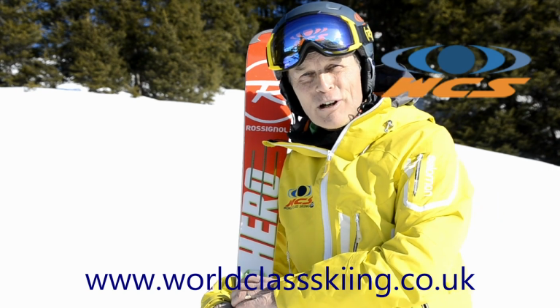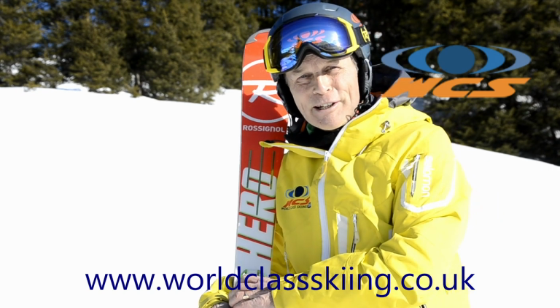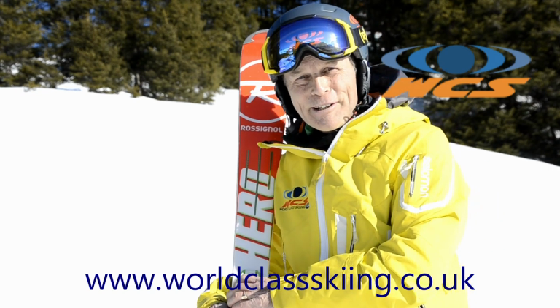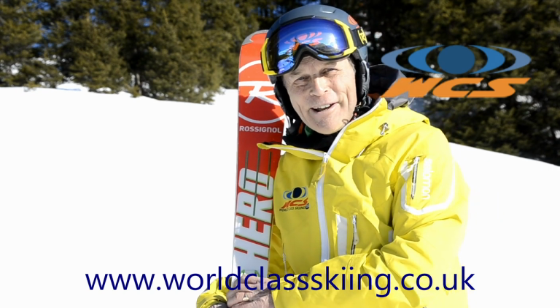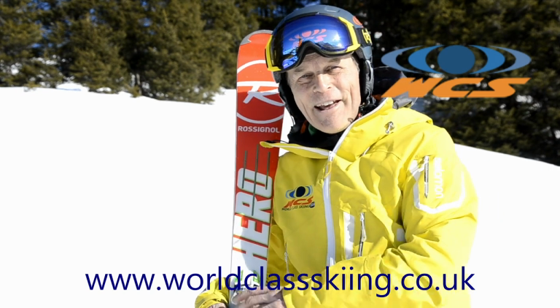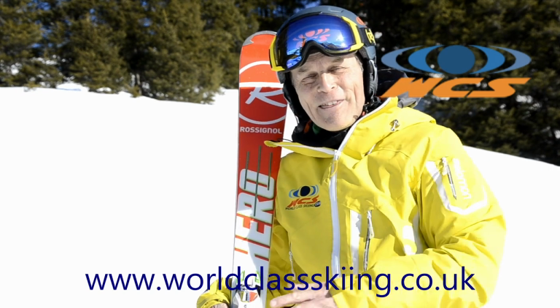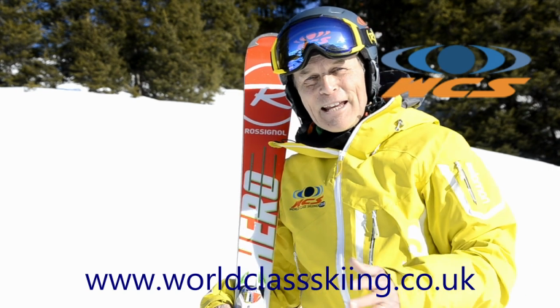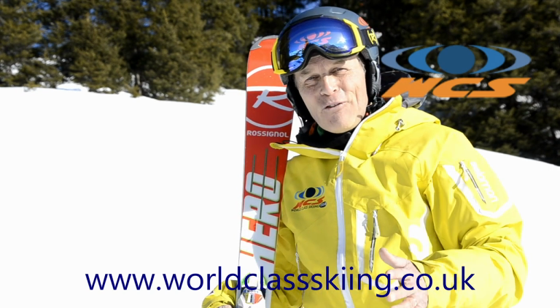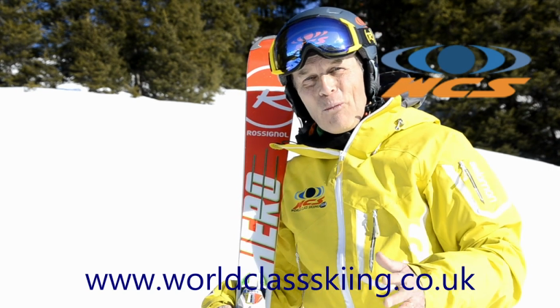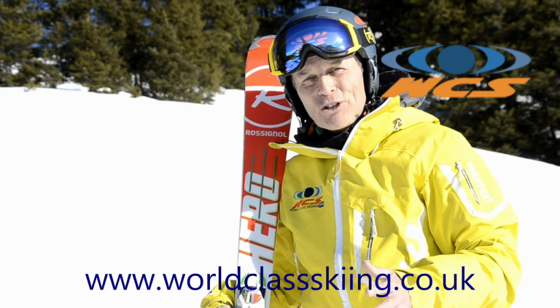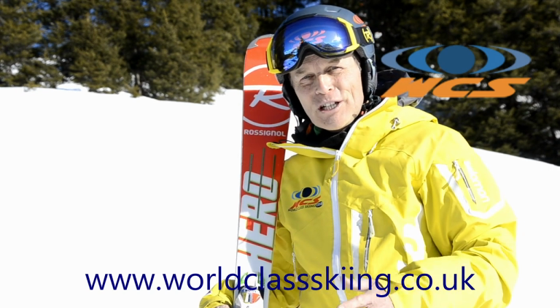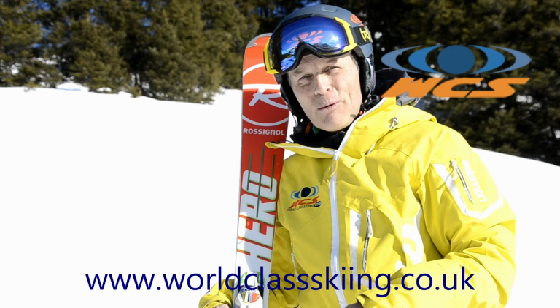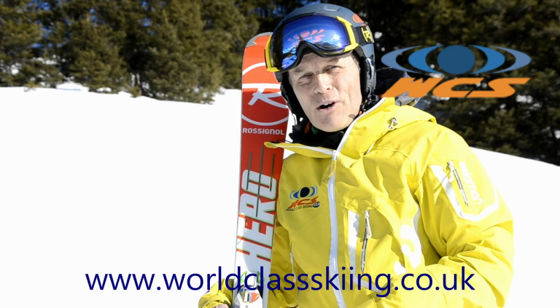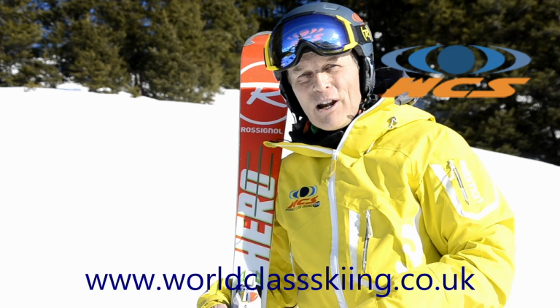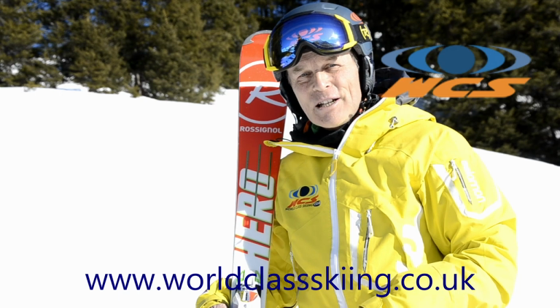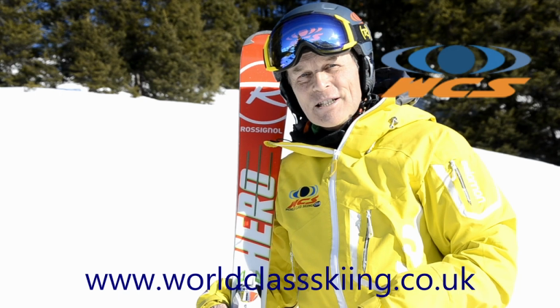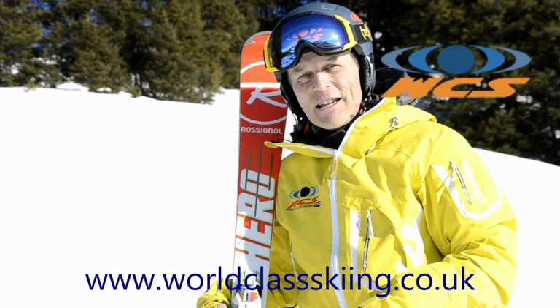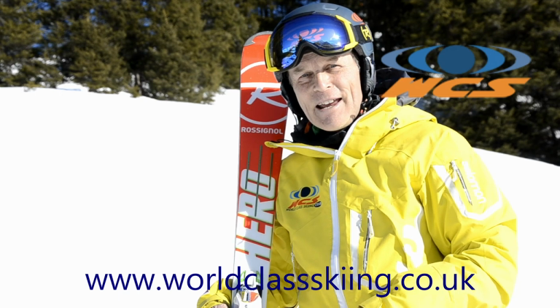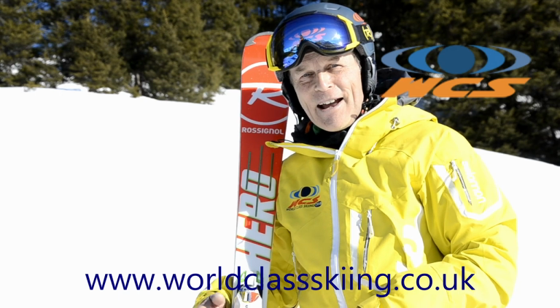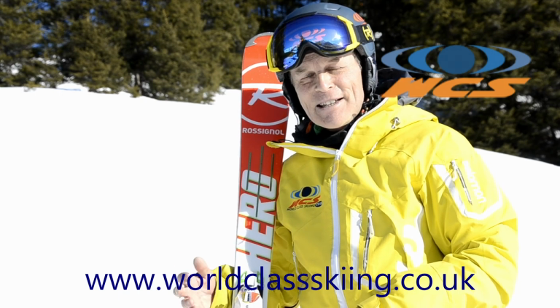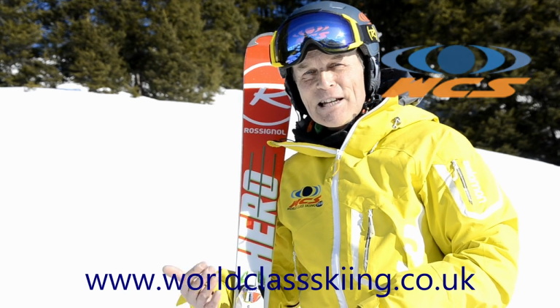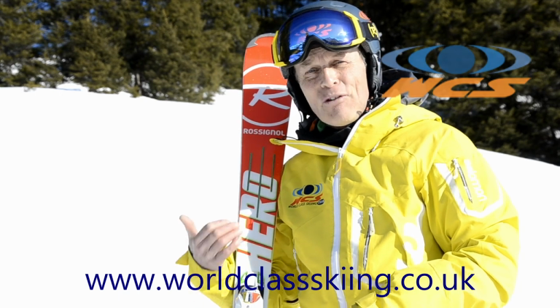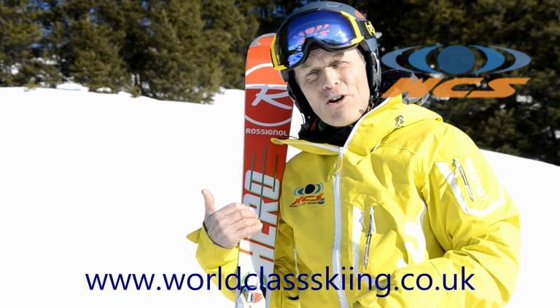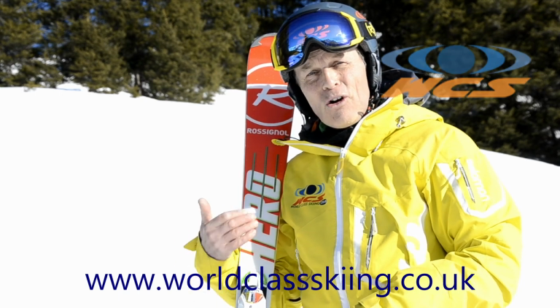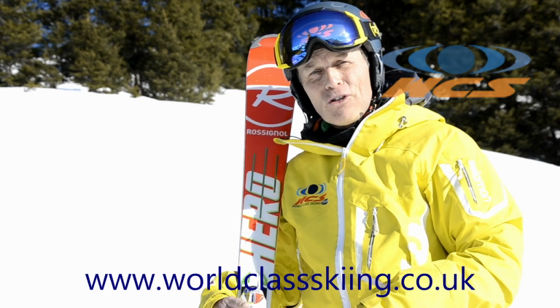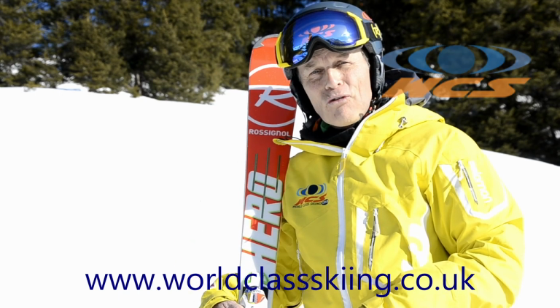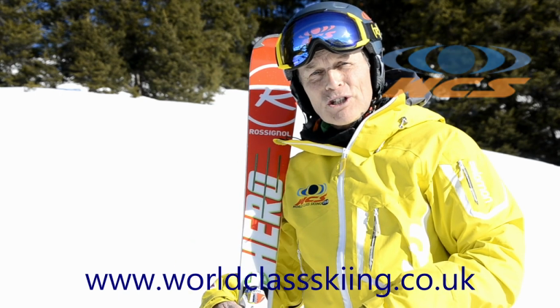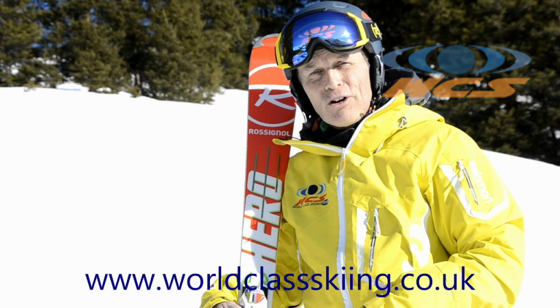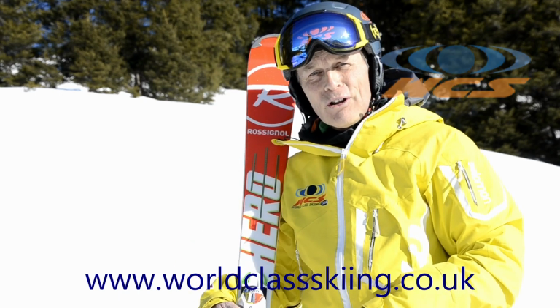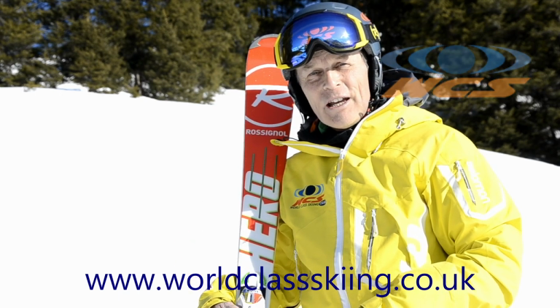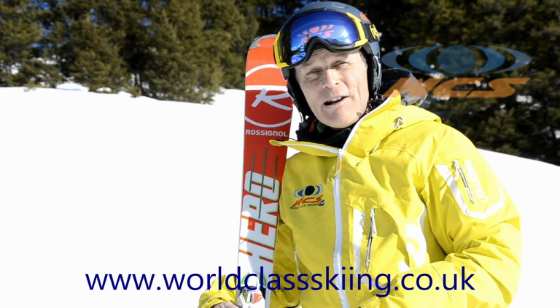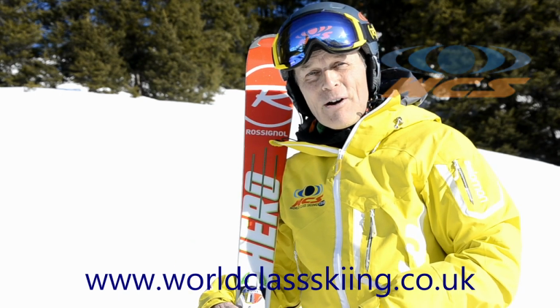It's brilliant. Thank you for watching the World Class Skiing ski review on the Rossignol Hero.